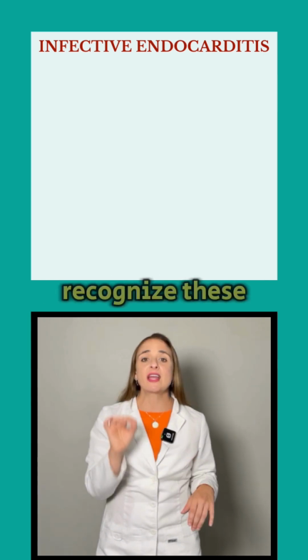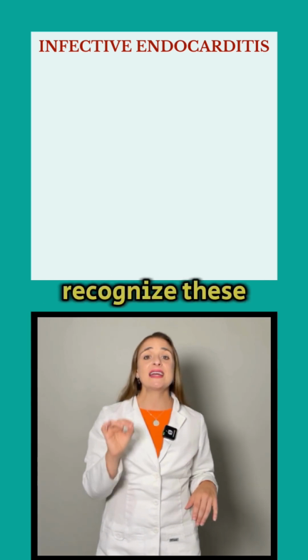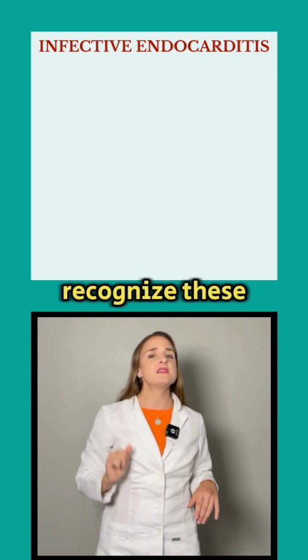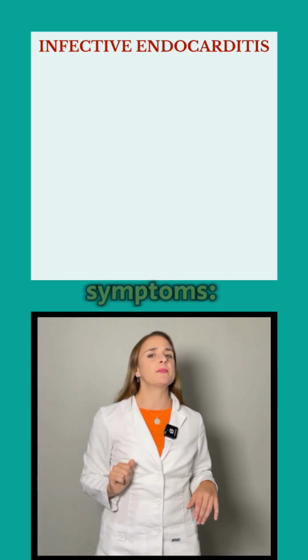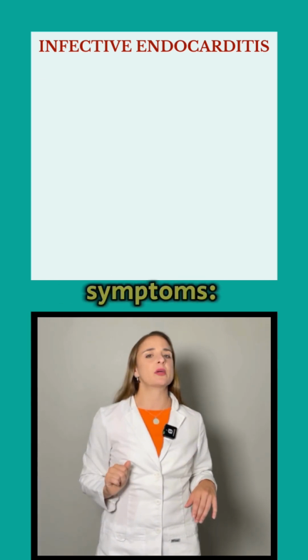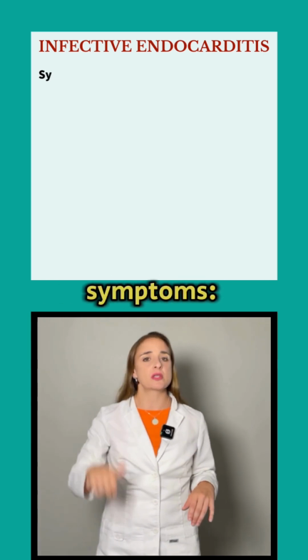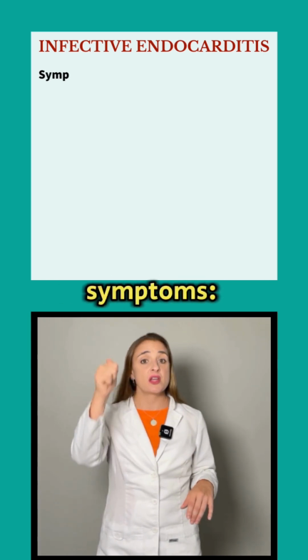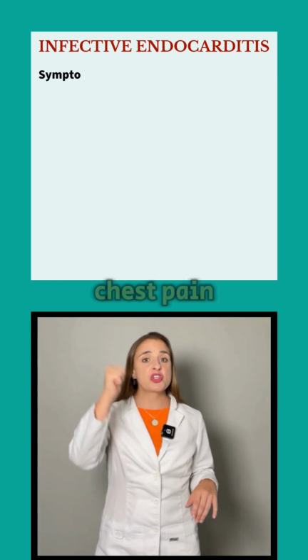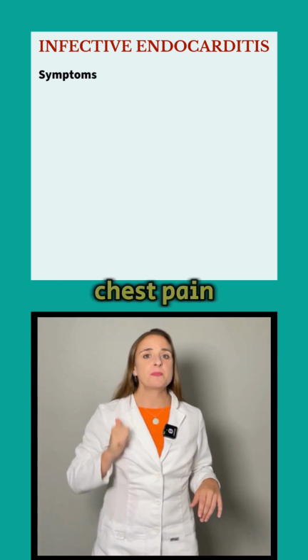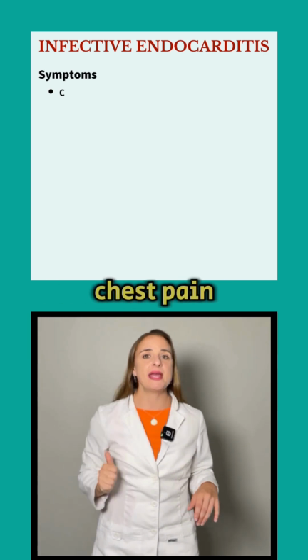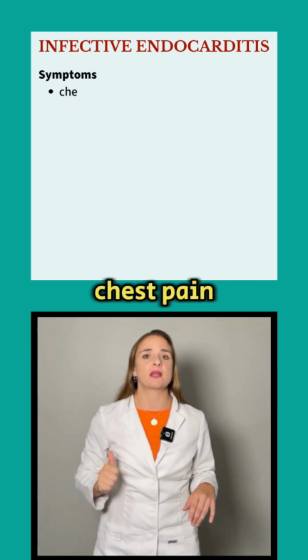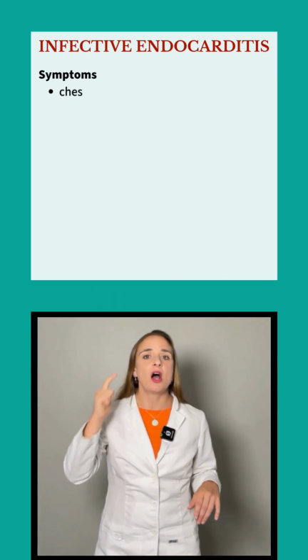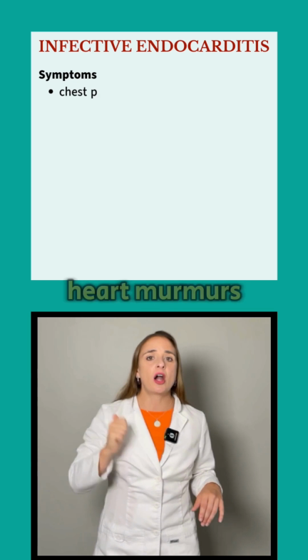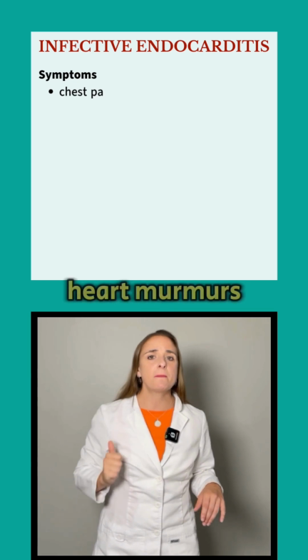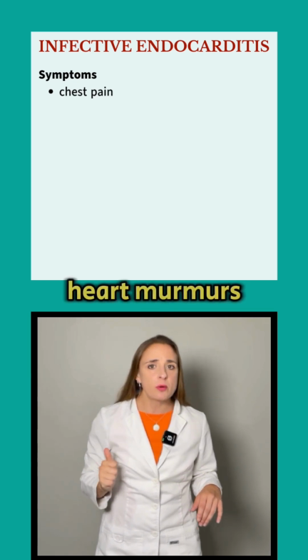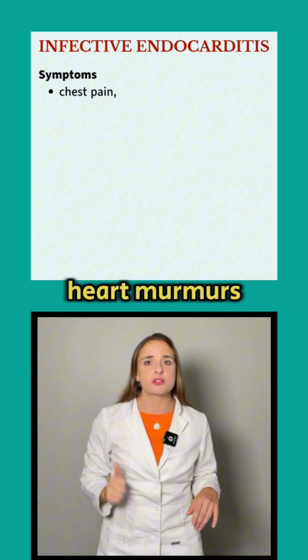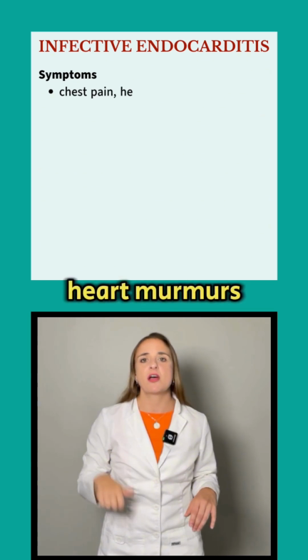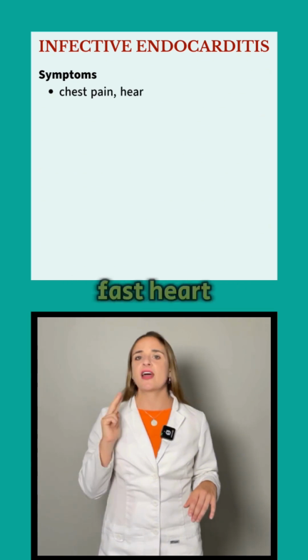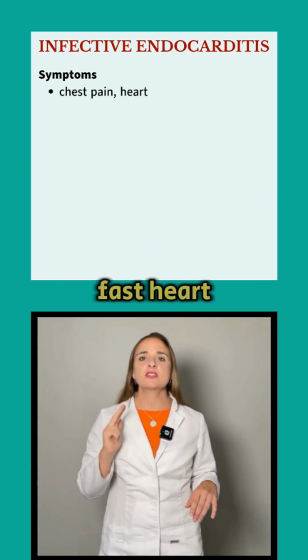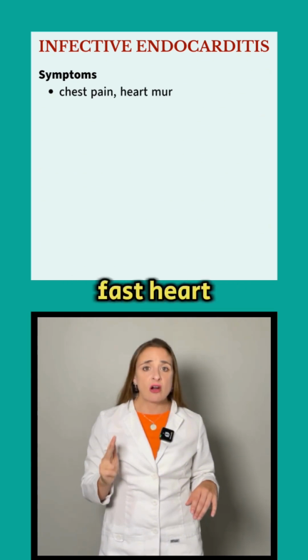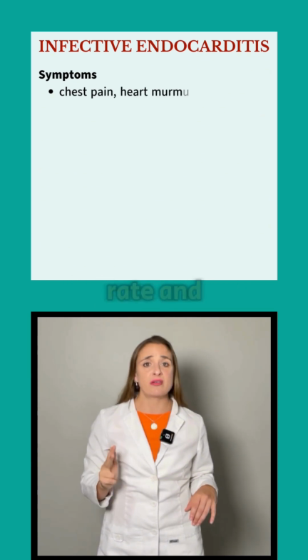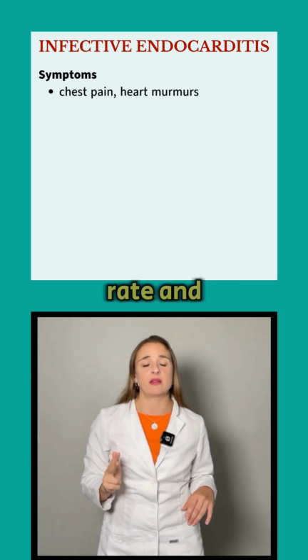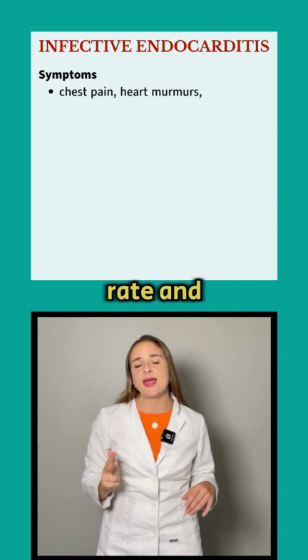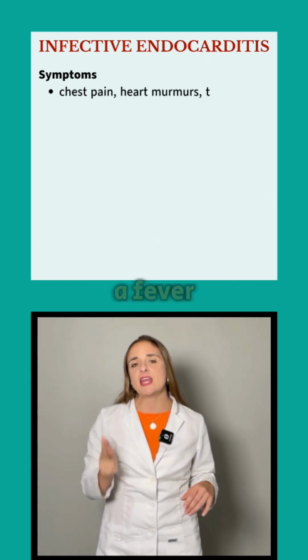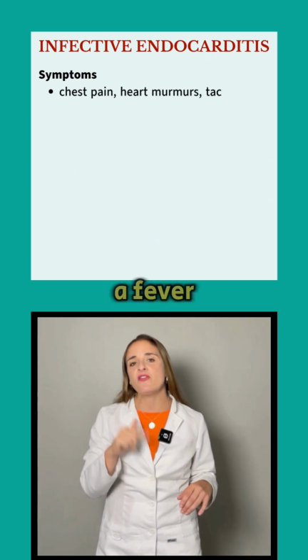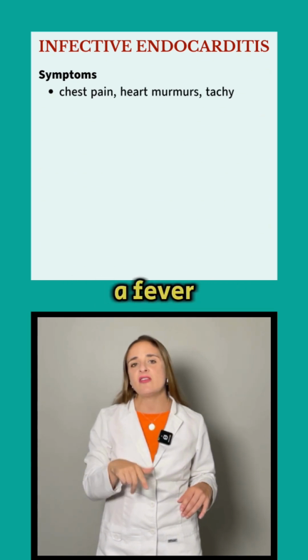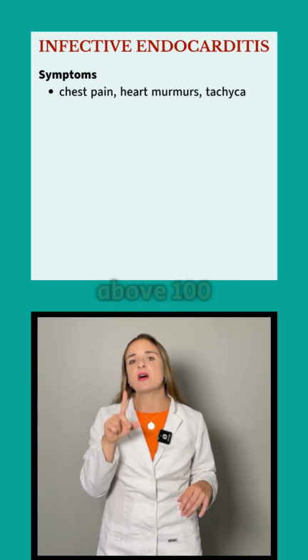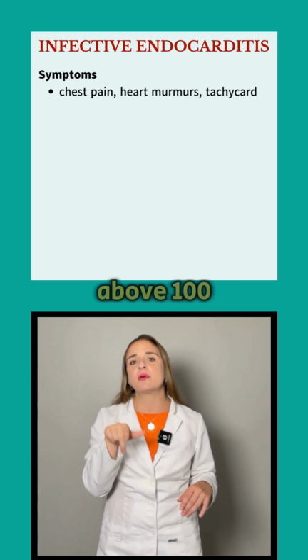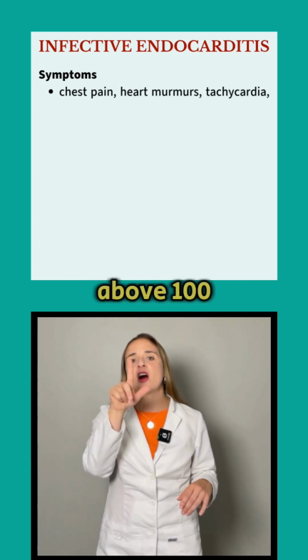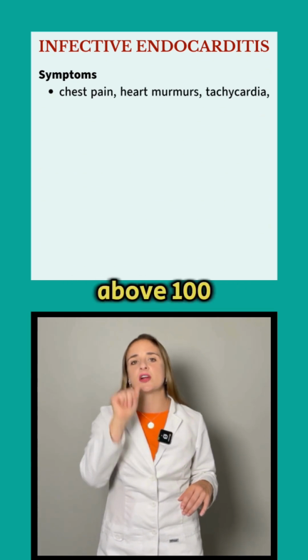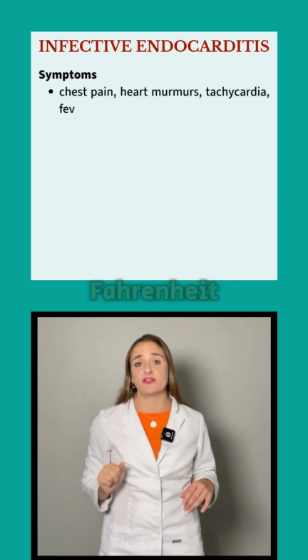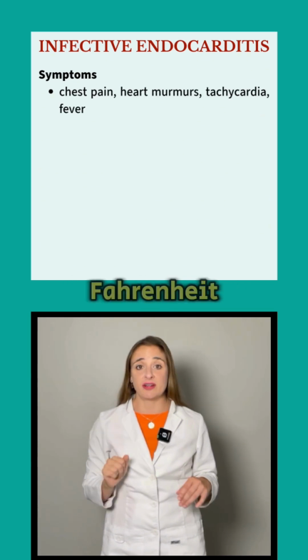Recognize these symptoms: chest pain, heart murmurs, fast heart rate, and a fever above 100 degrees Fahrenheit.